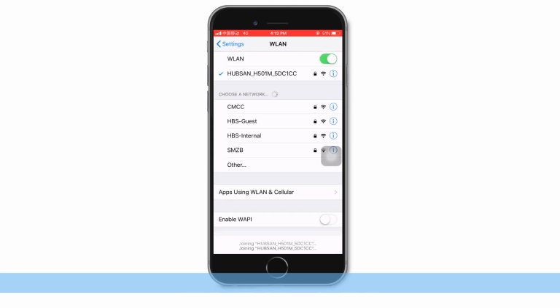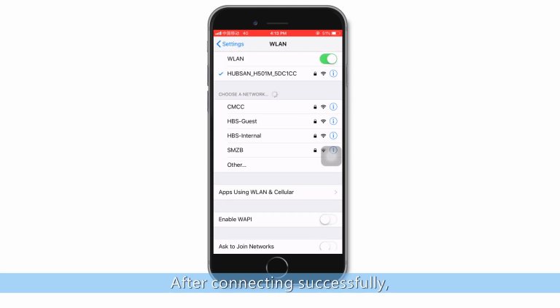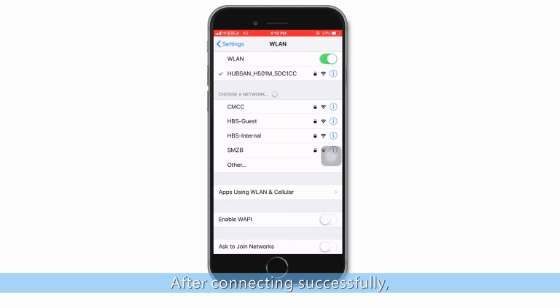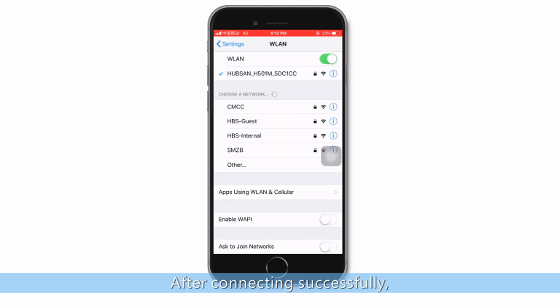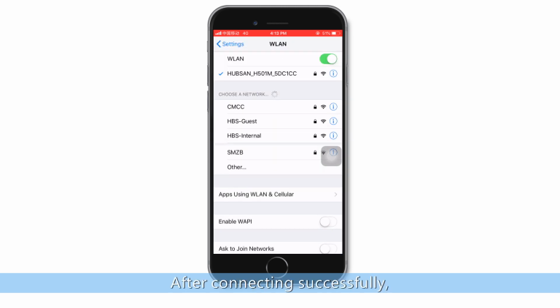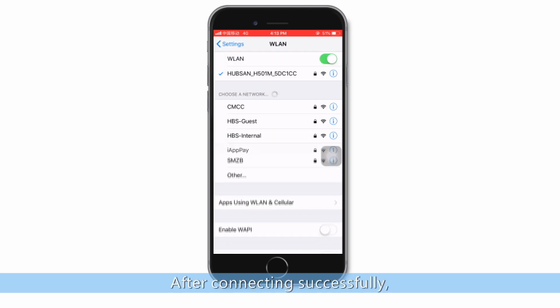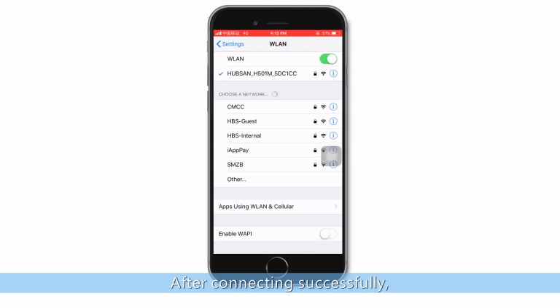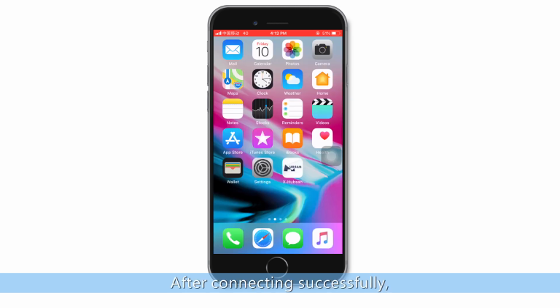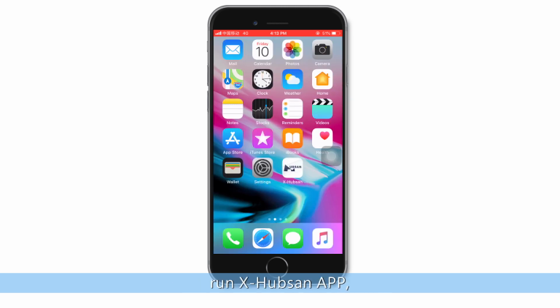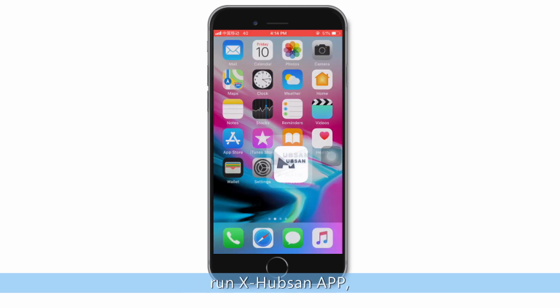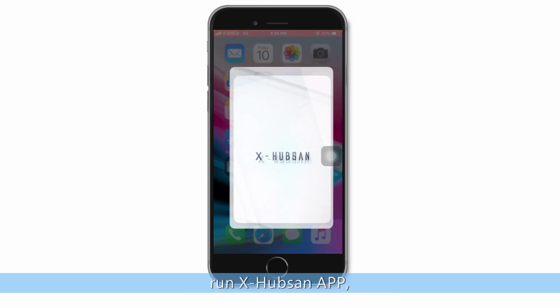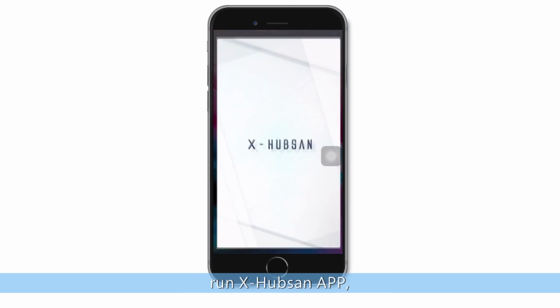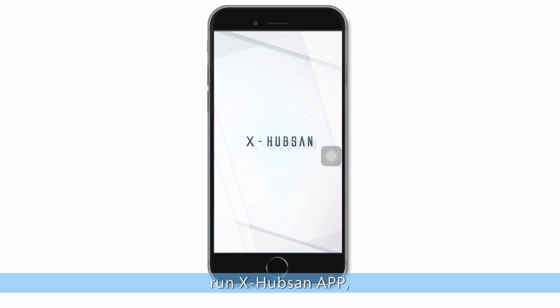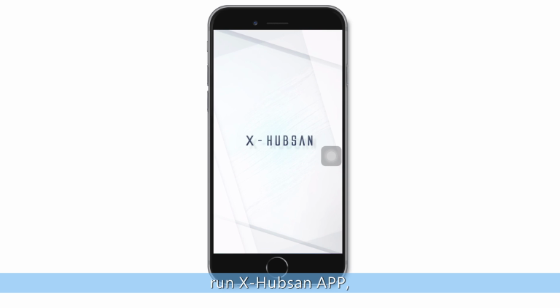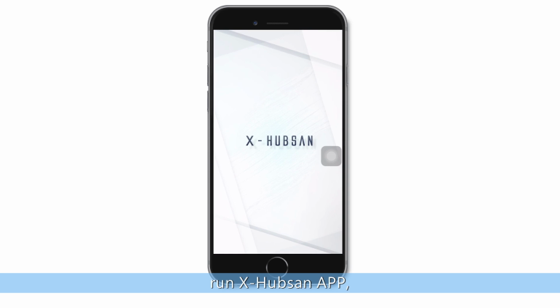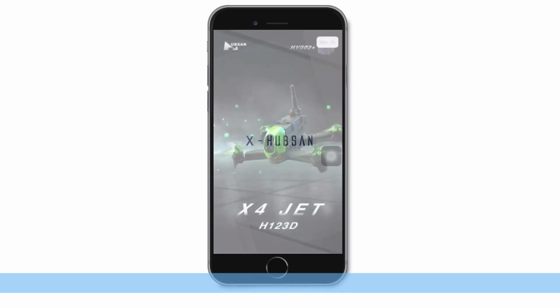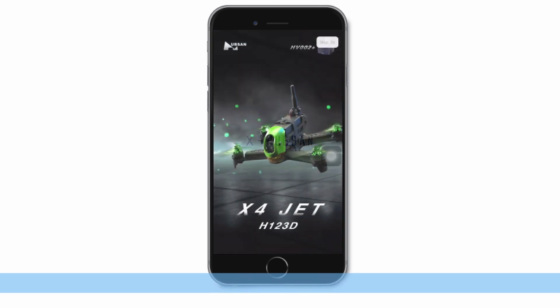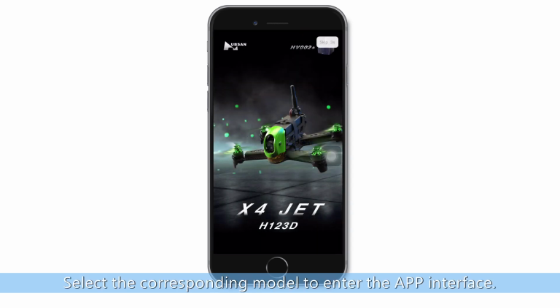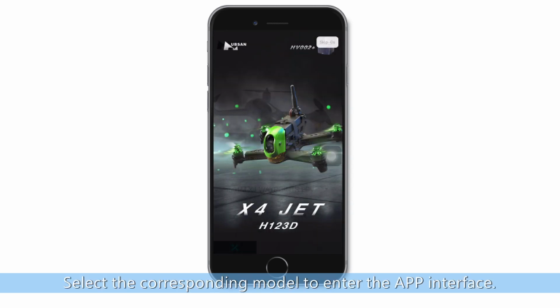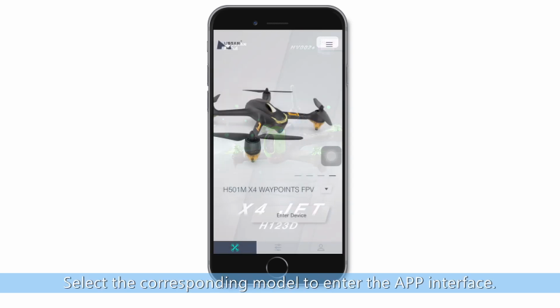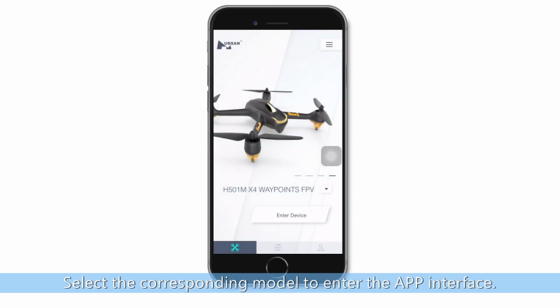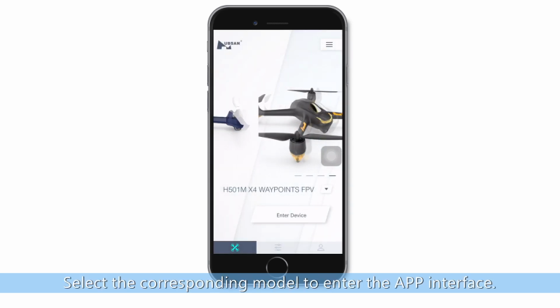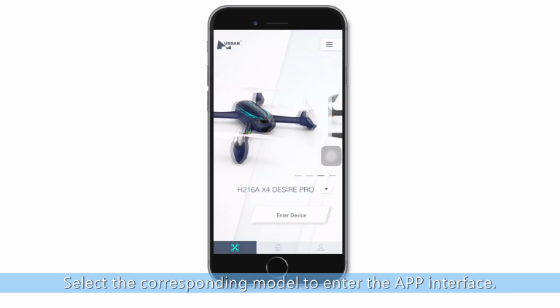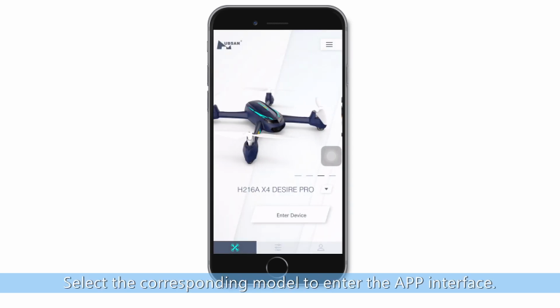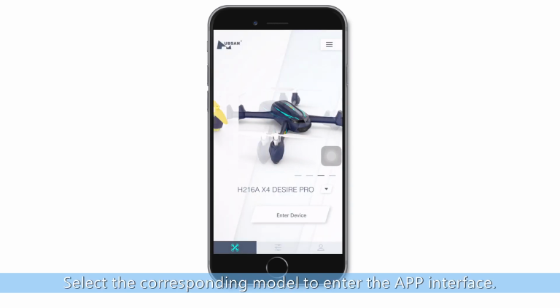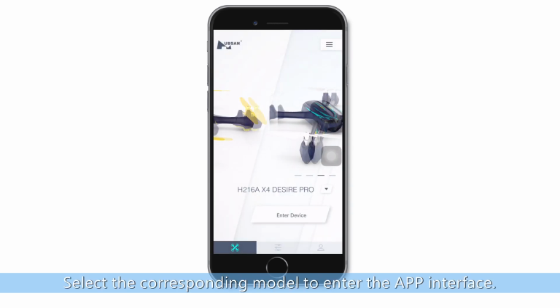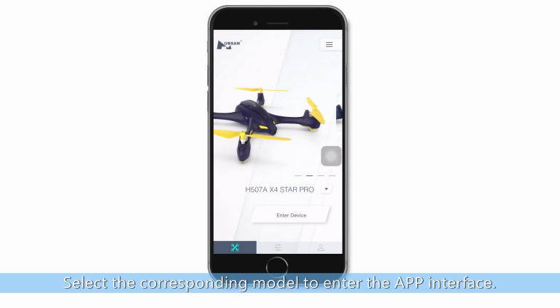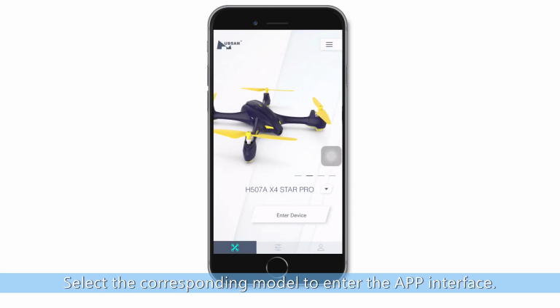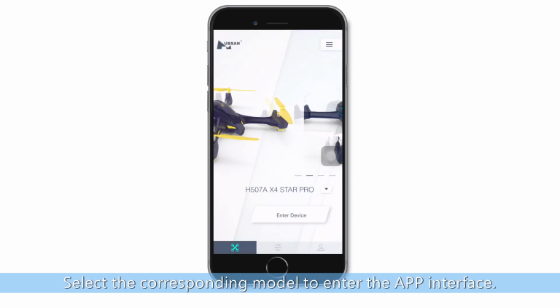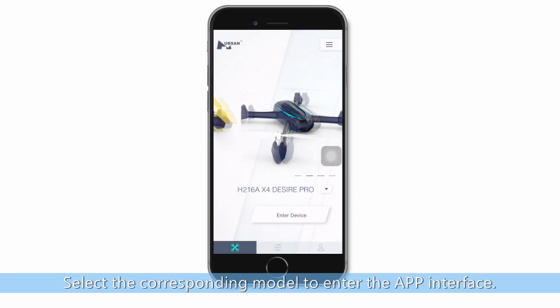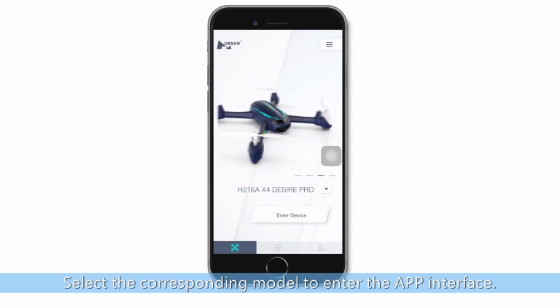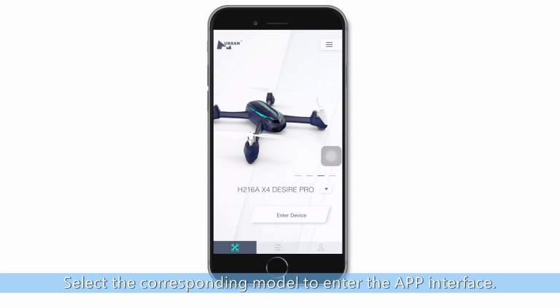After connecting successfully, run the X HubSense app and select the corresponding model to enter the app interface.